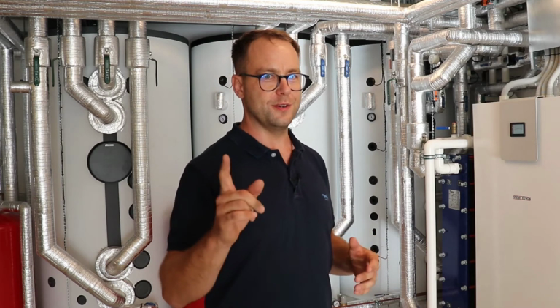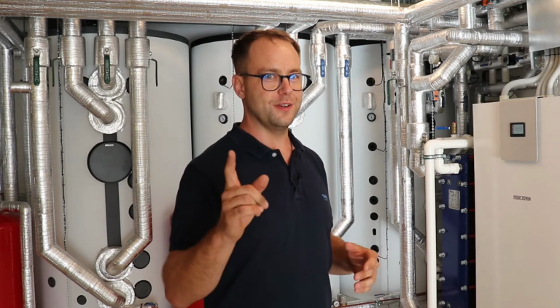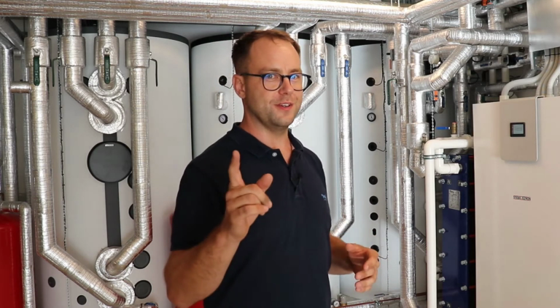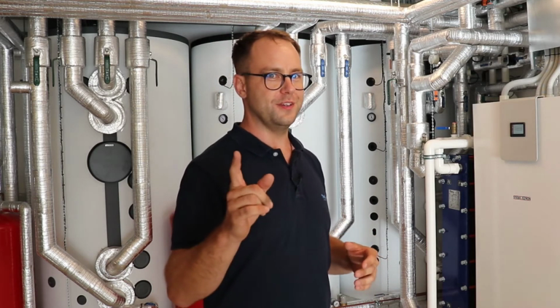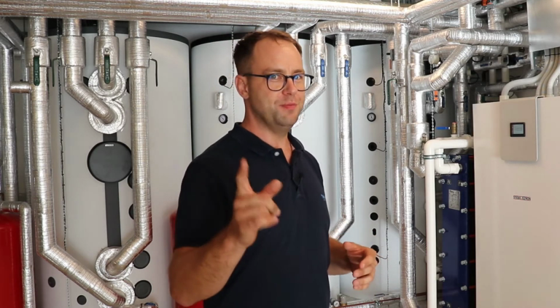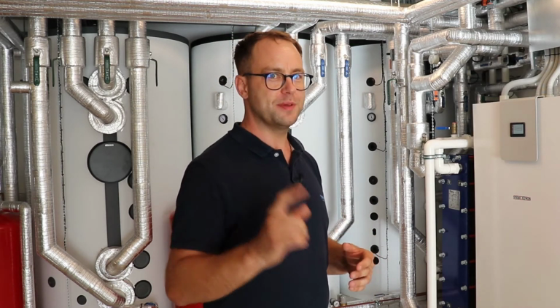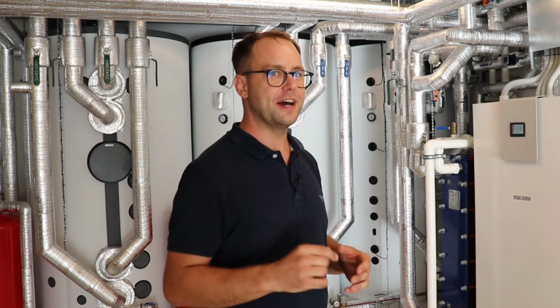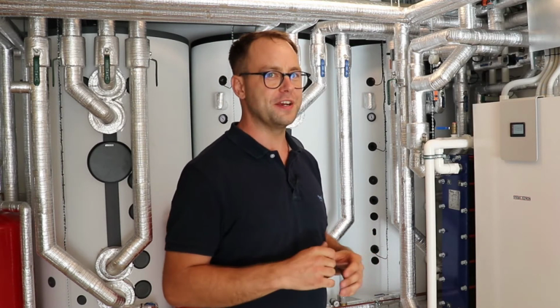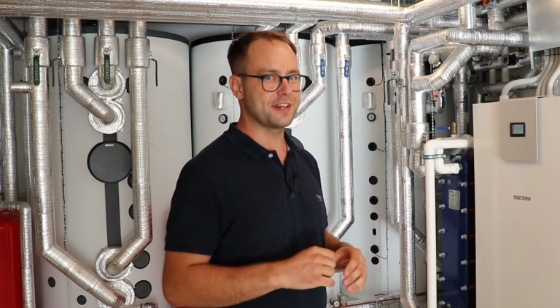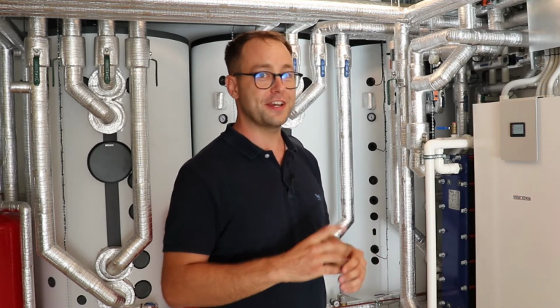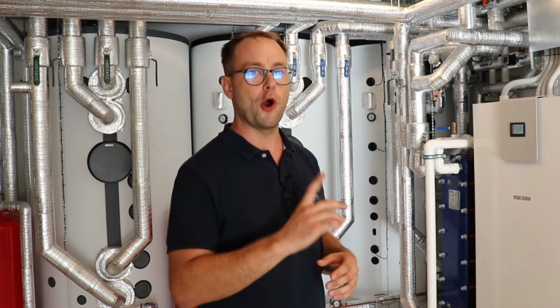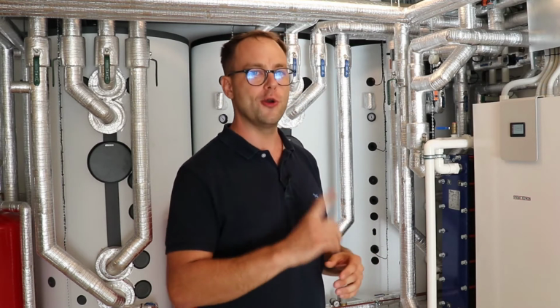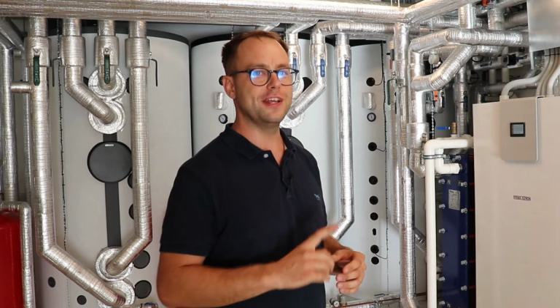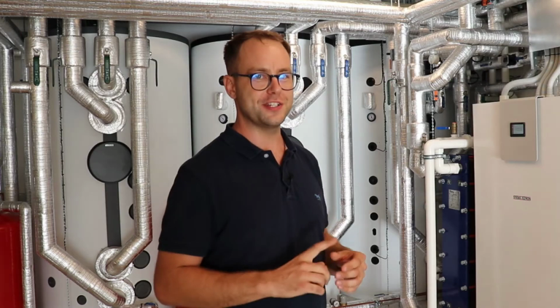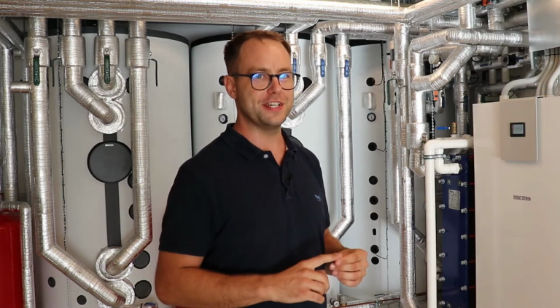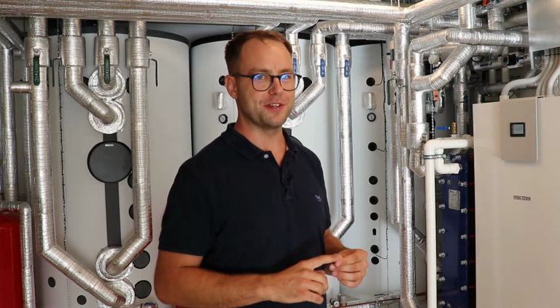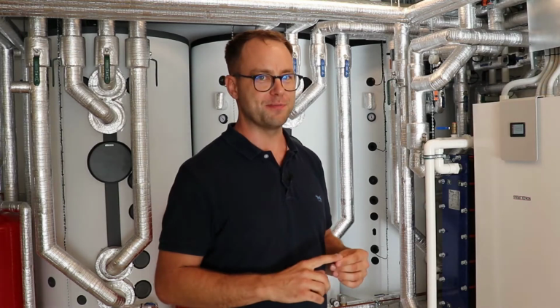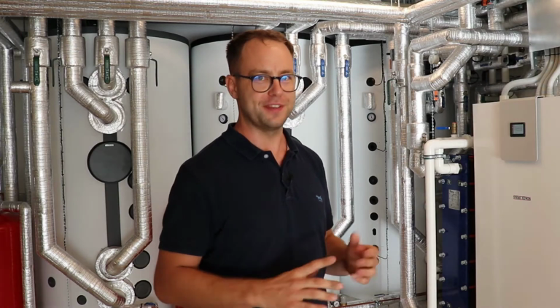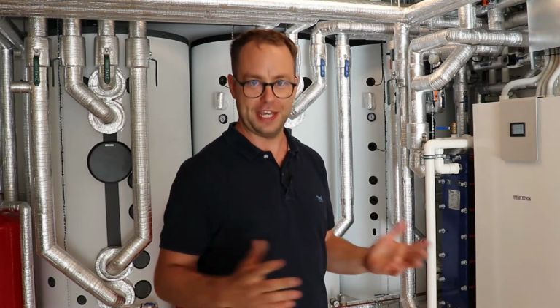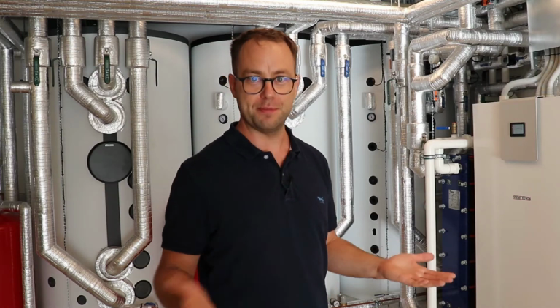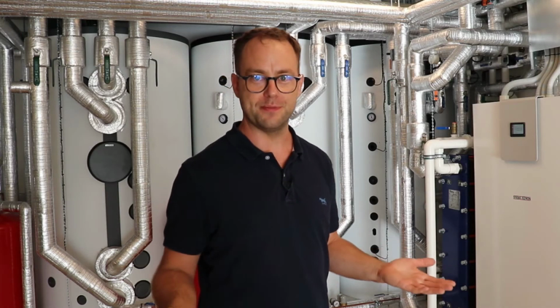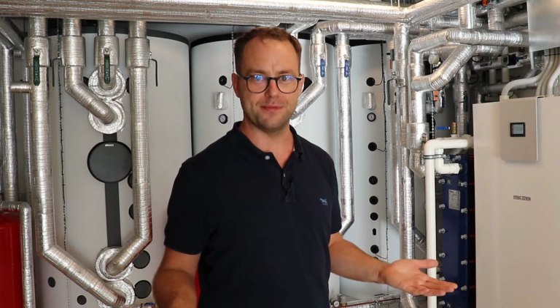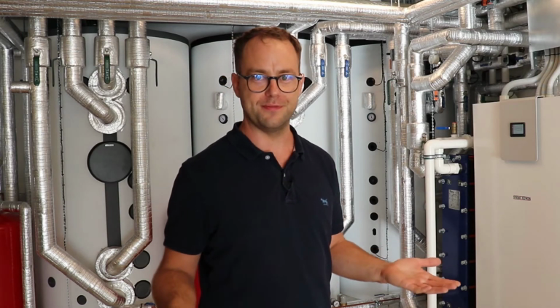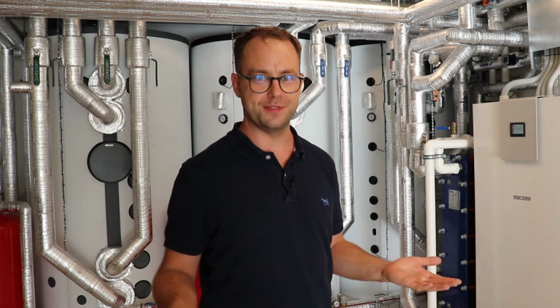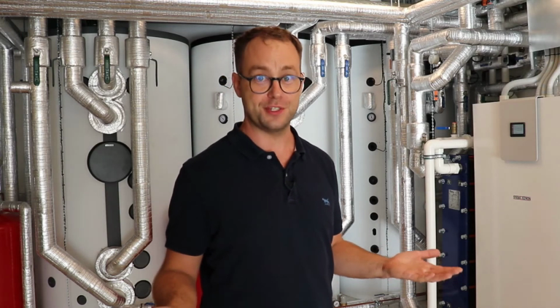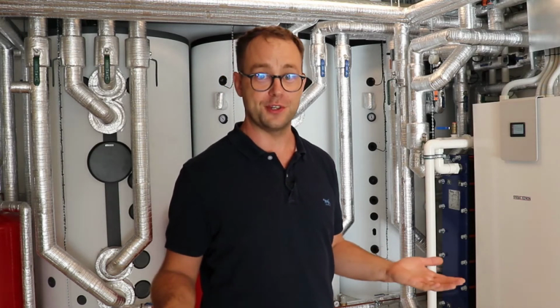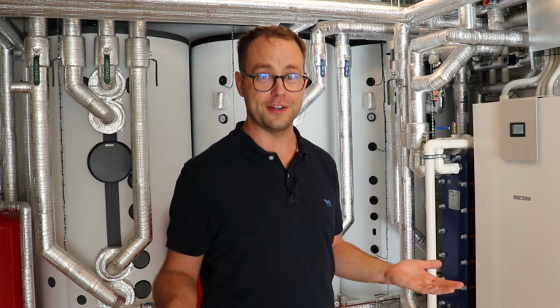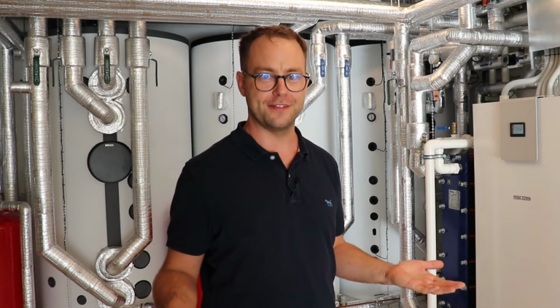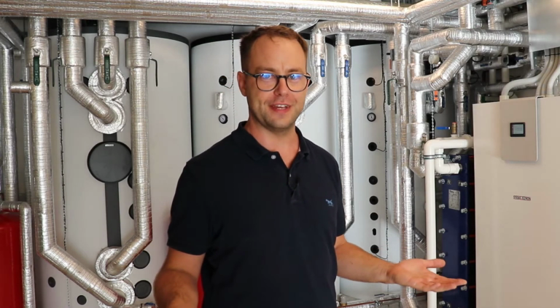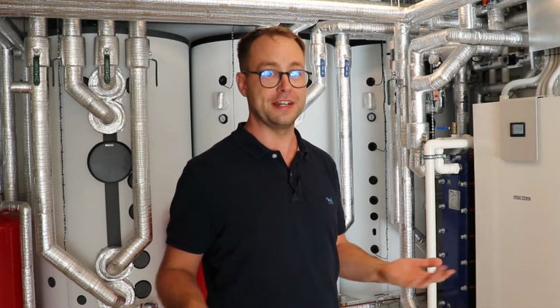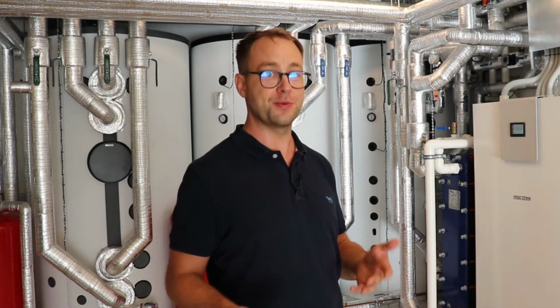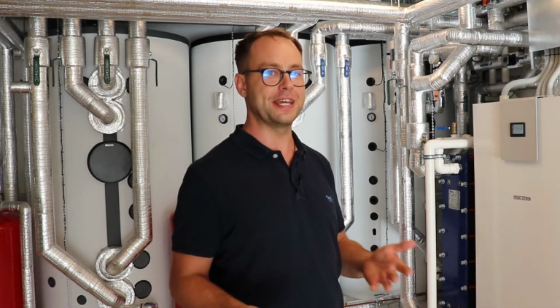You probably can't hear it because I can only just hear it, but the heat pump just turned on and it's running.